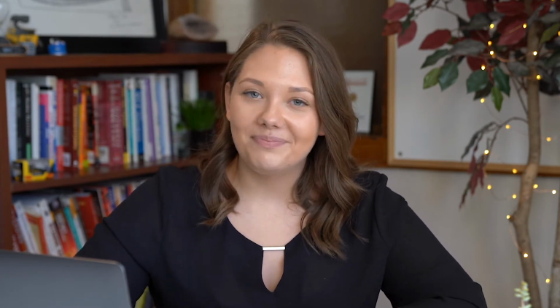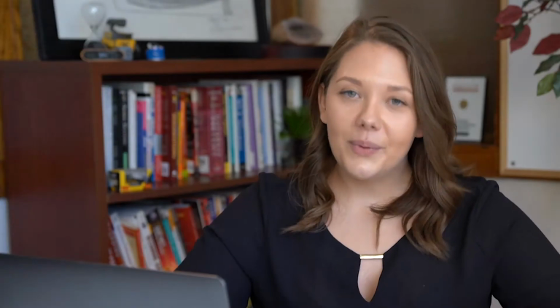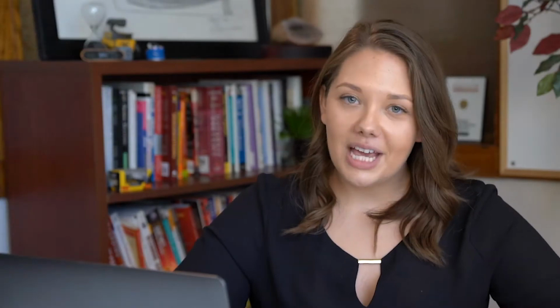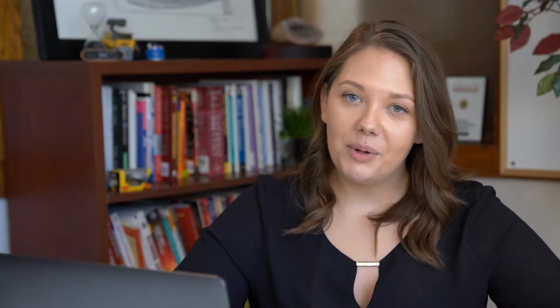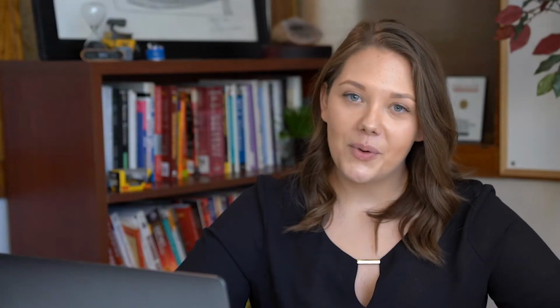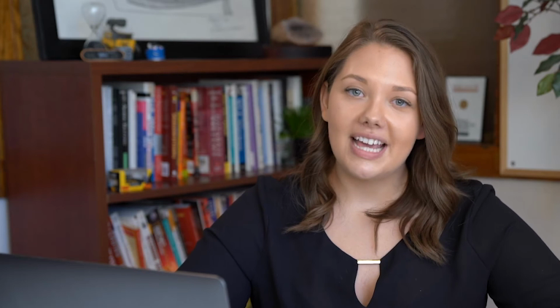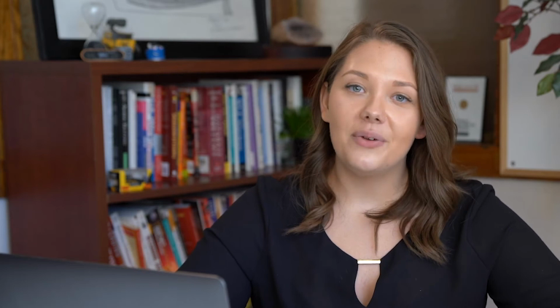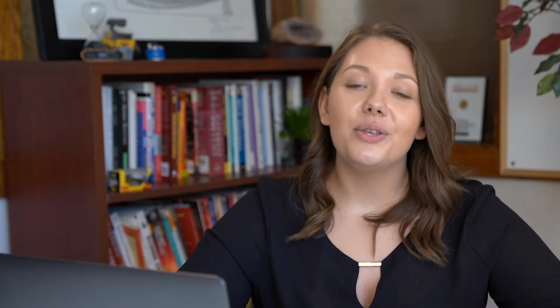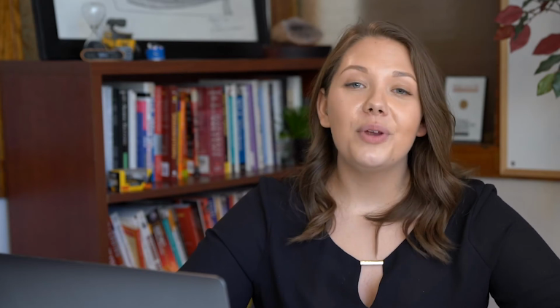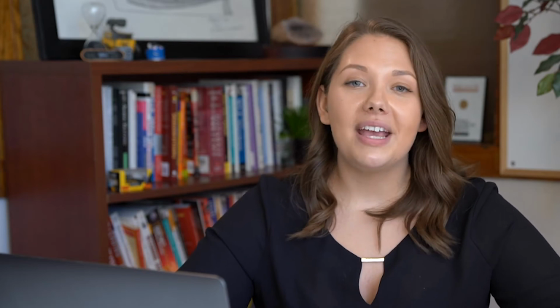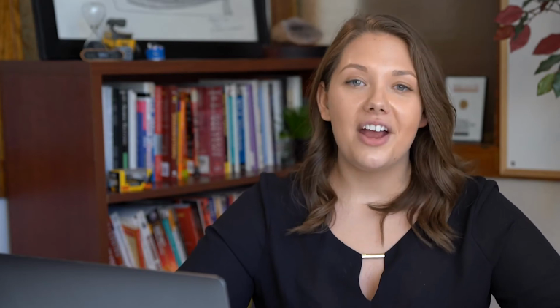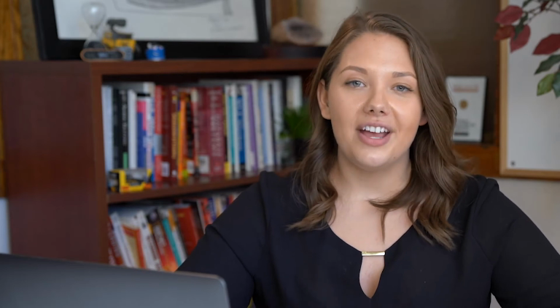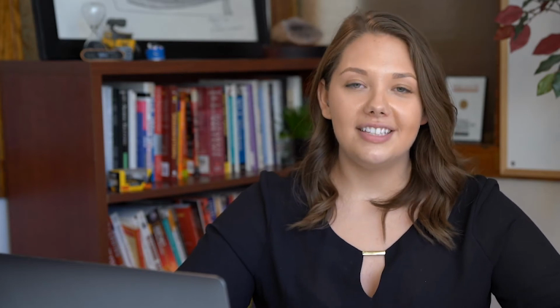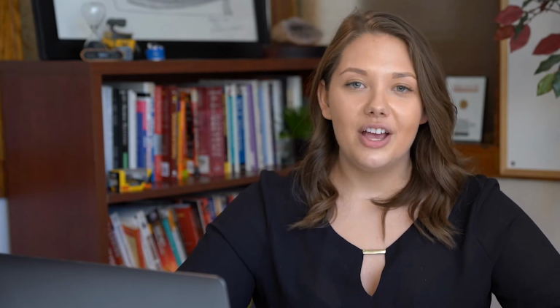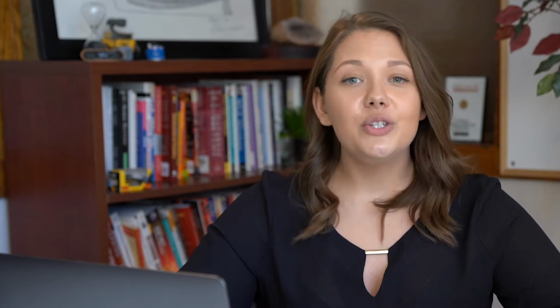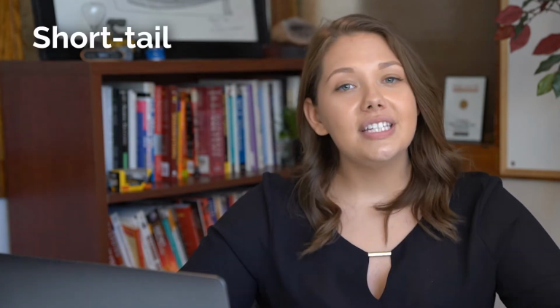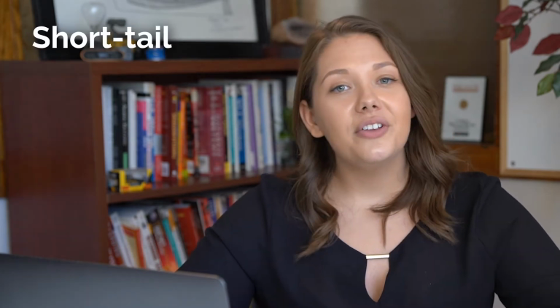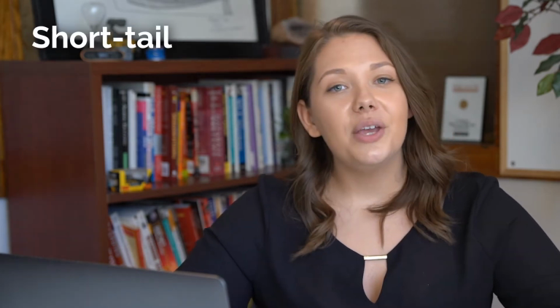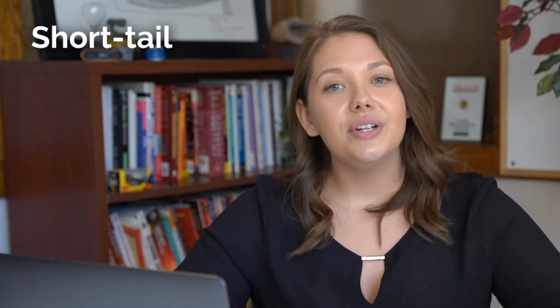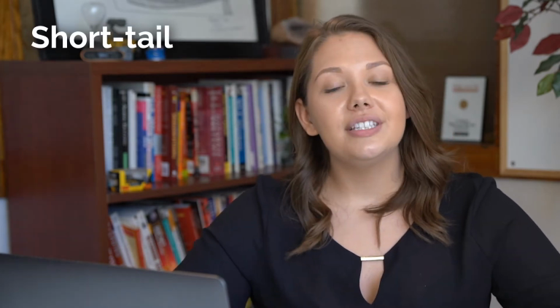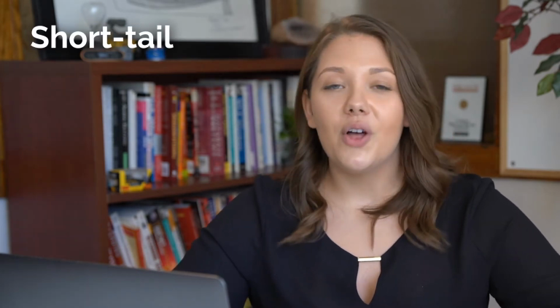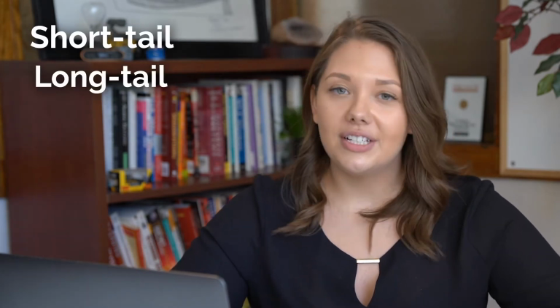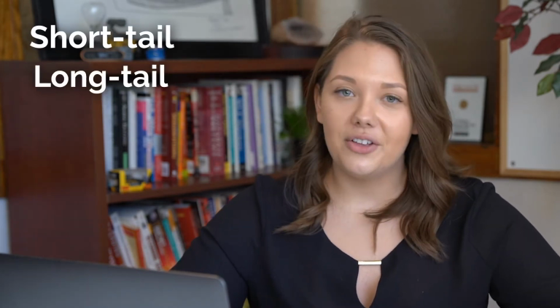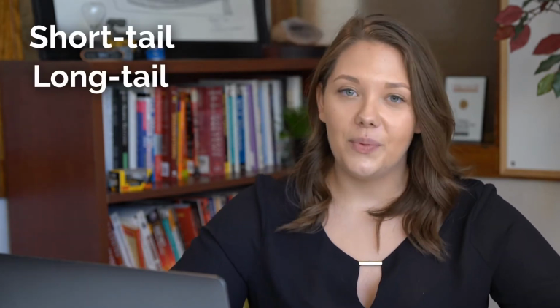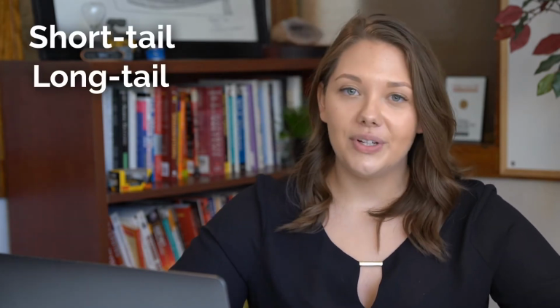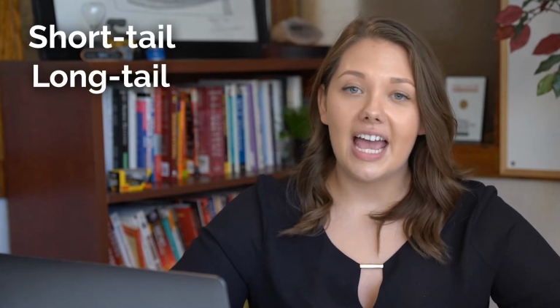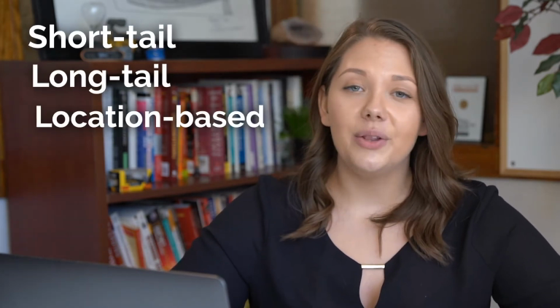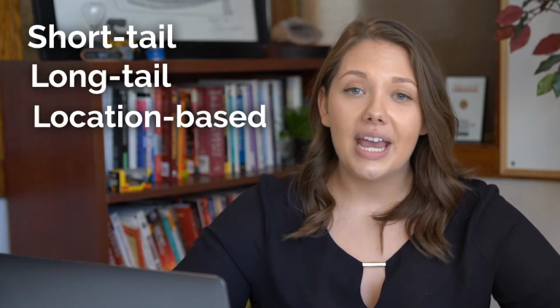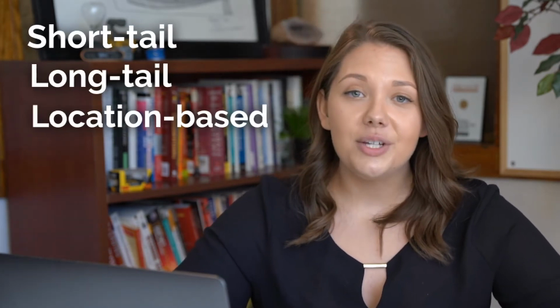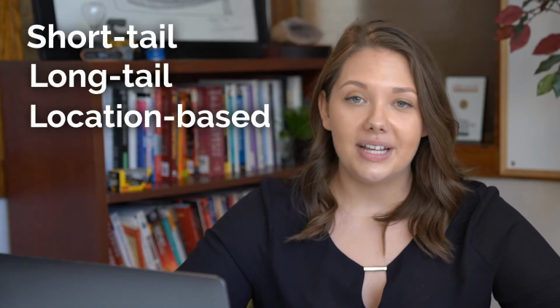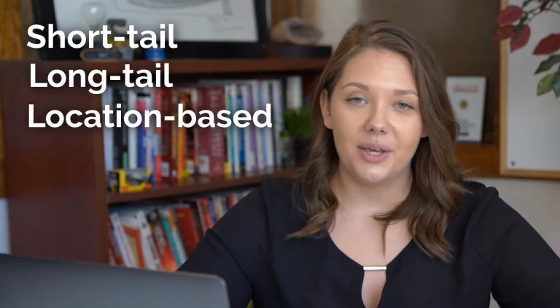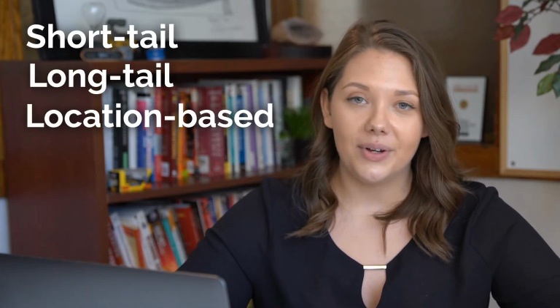Keywords can be broken down into three main areas: short tail keywords, long tail keywords, and location-based keywords.